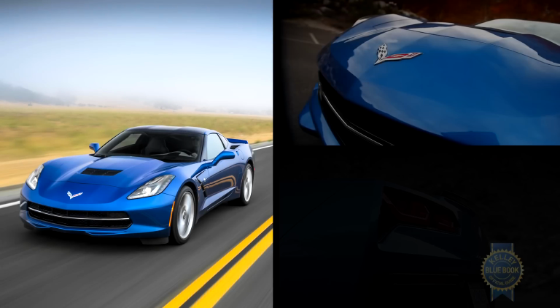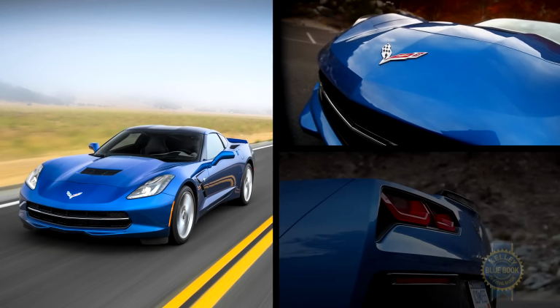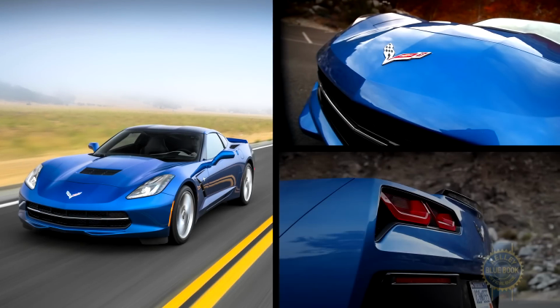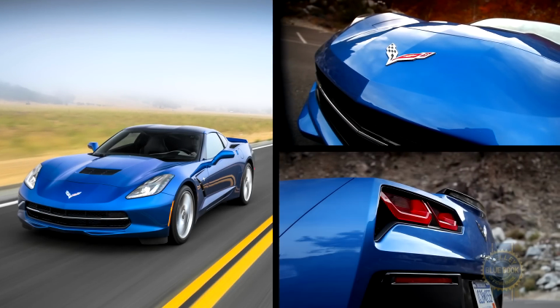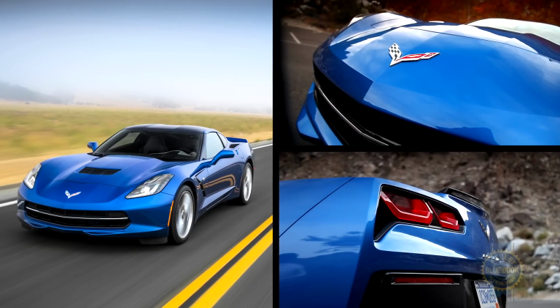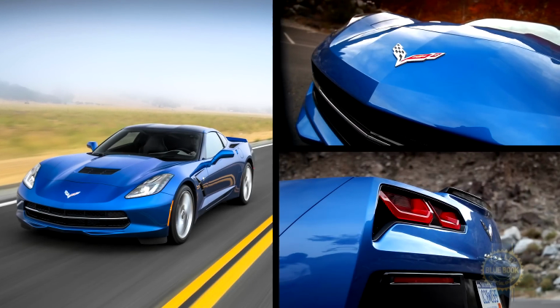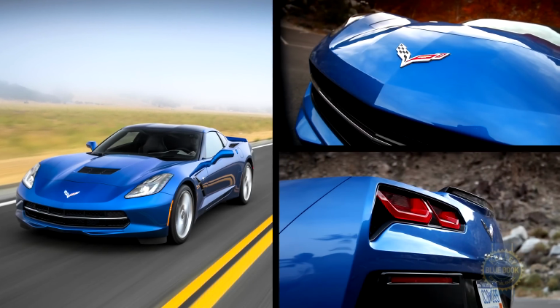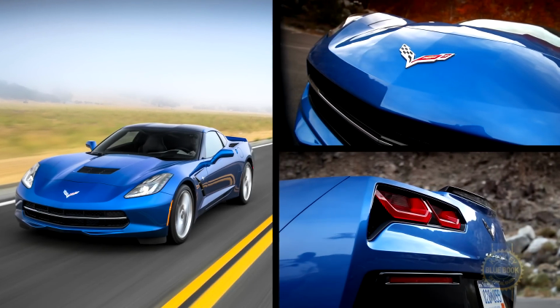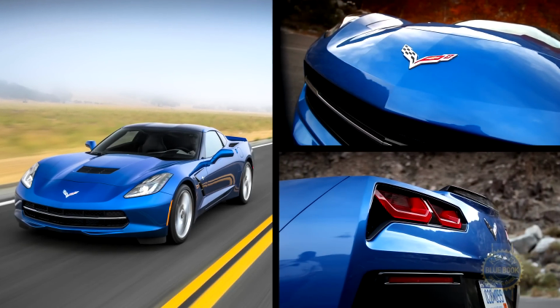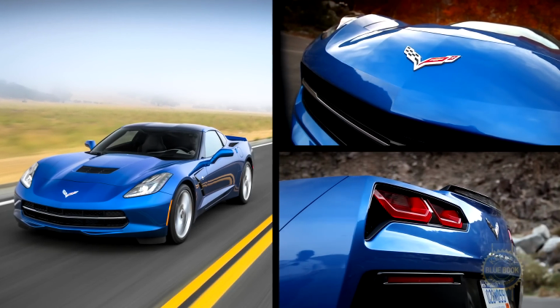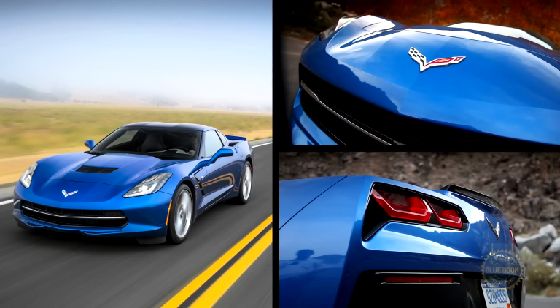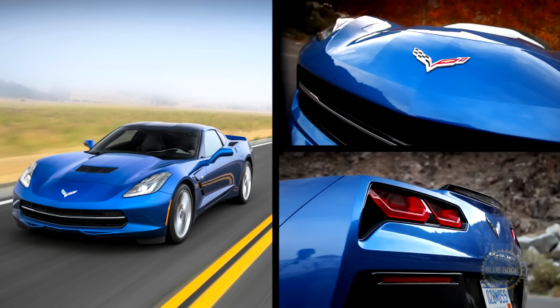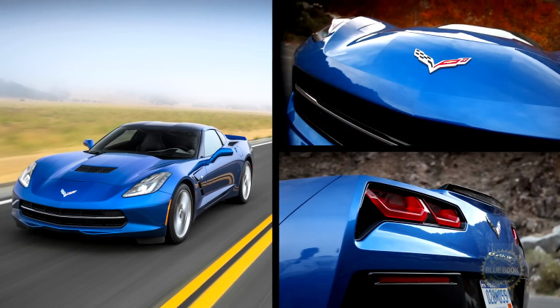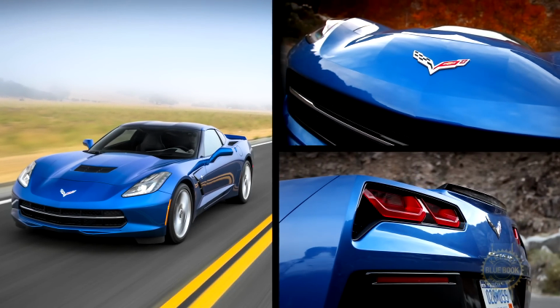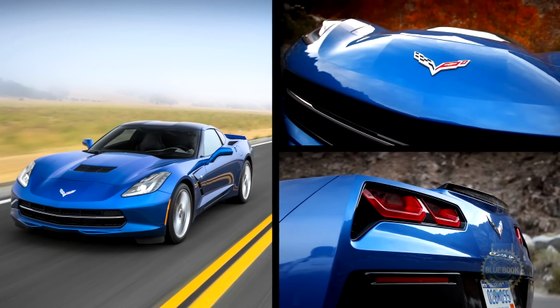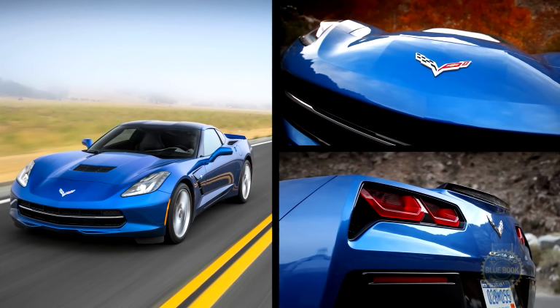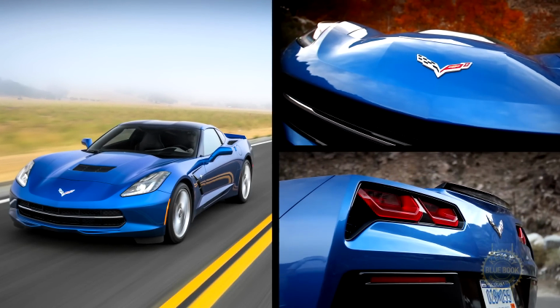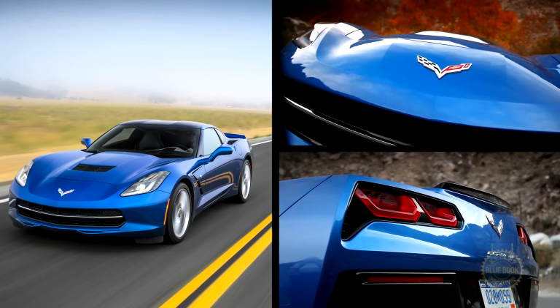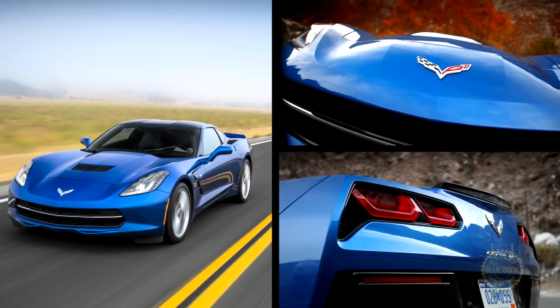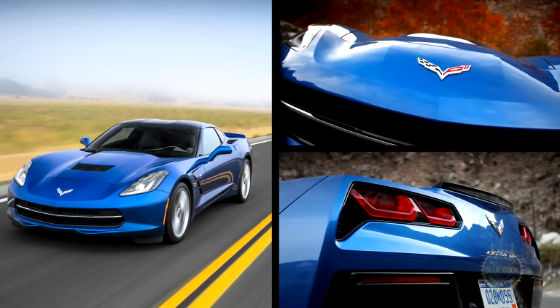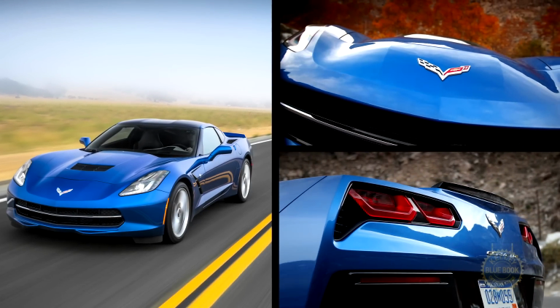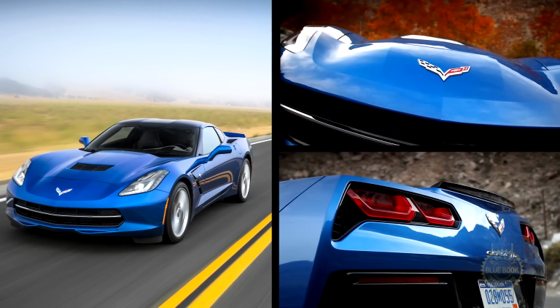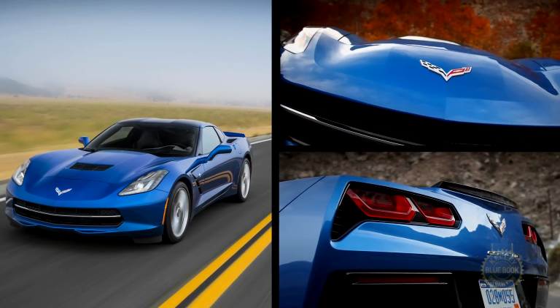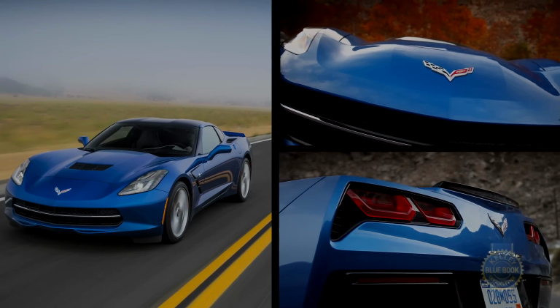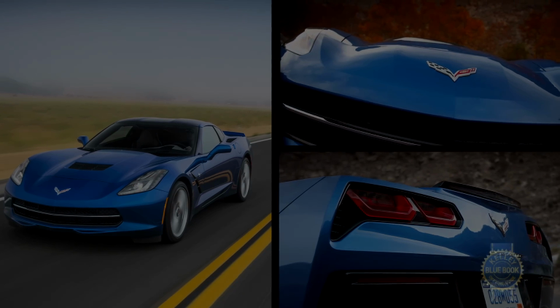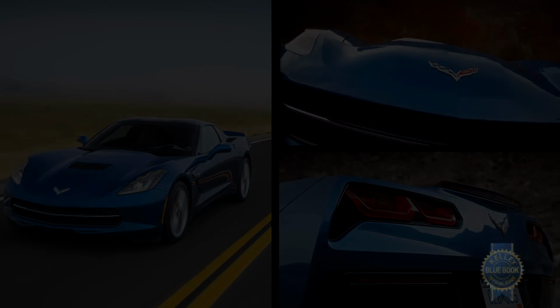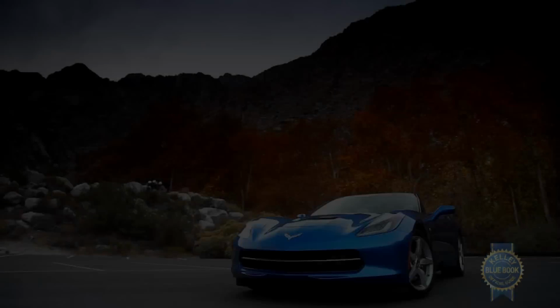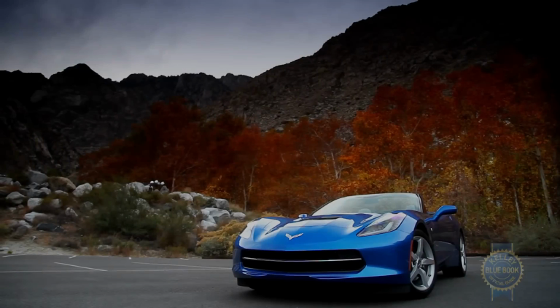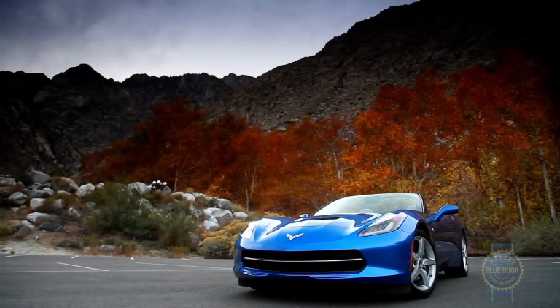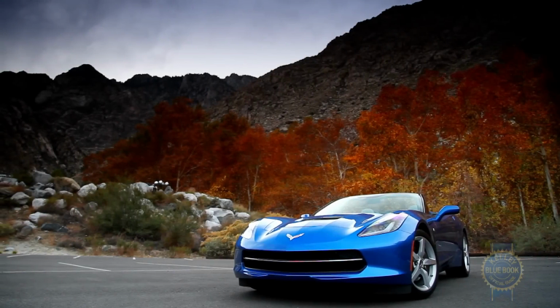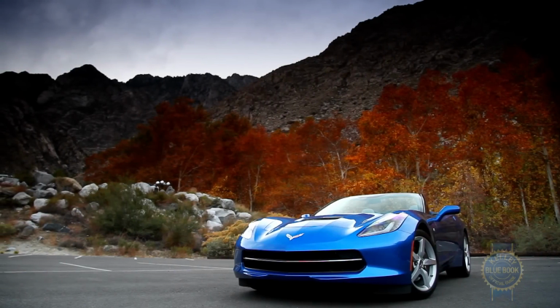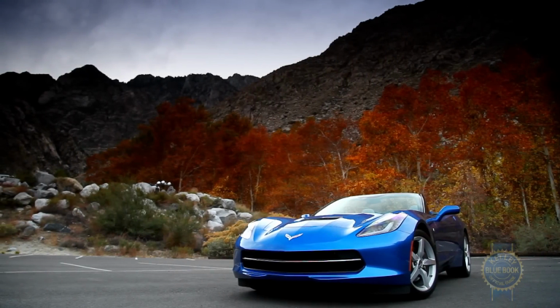Ever since the launch of the seventh generation Chevy Corvette, it was inevitable that a convertible version would join the lineup. Well, here it is.